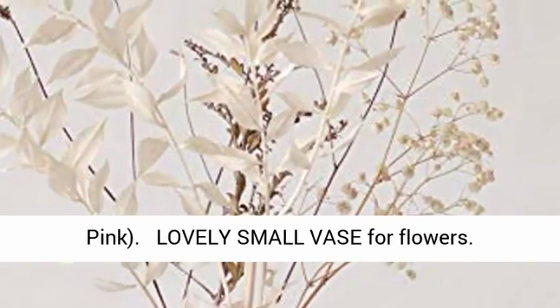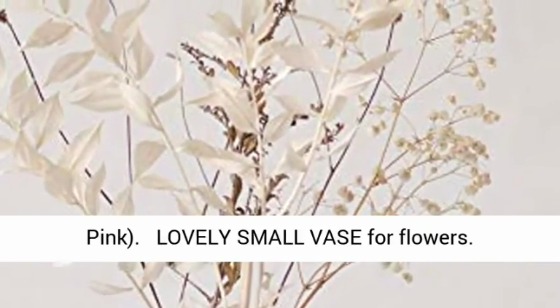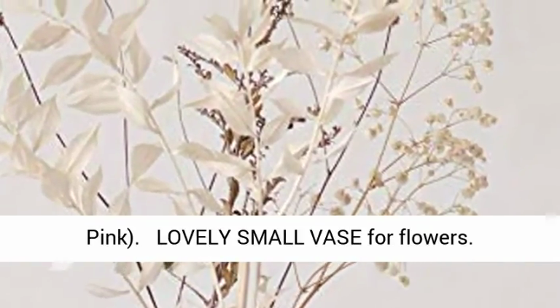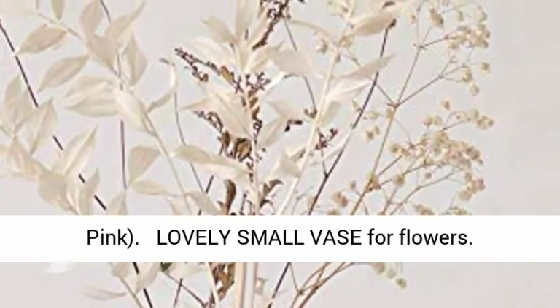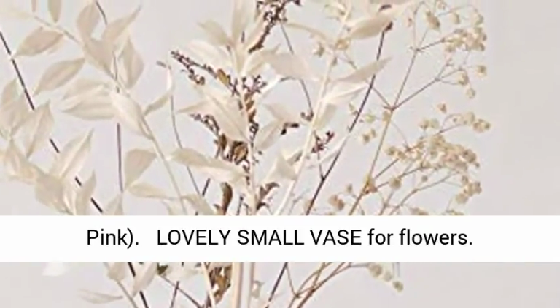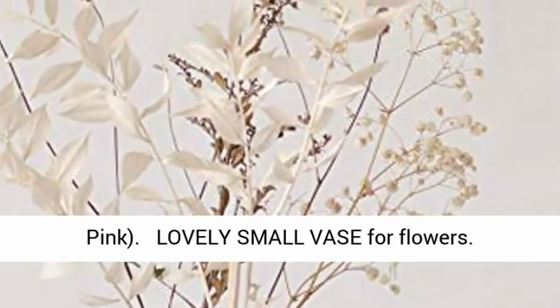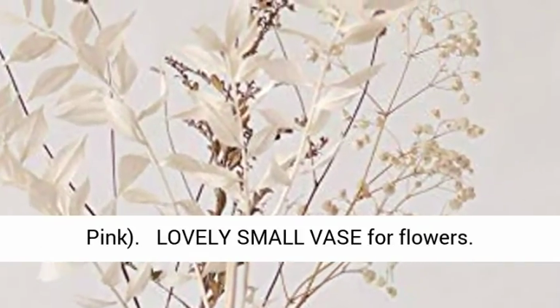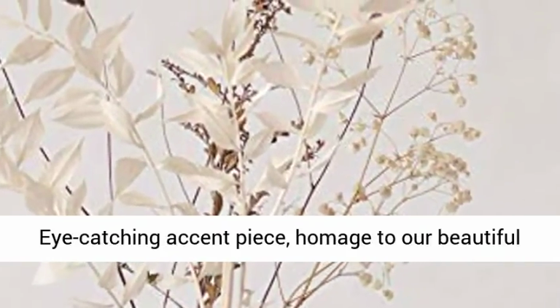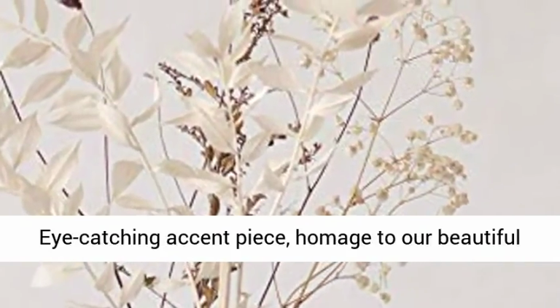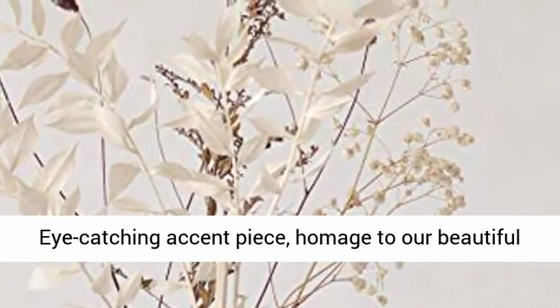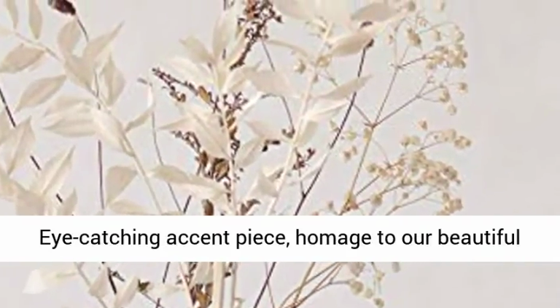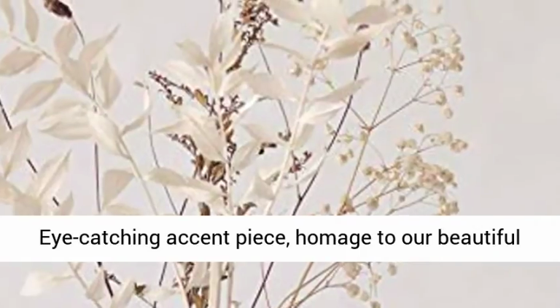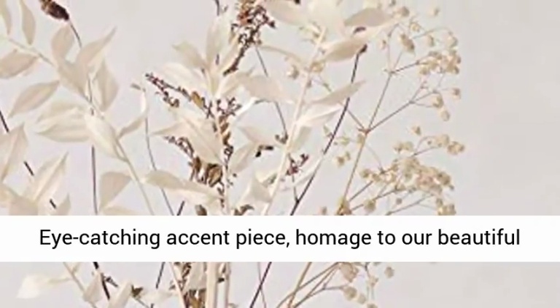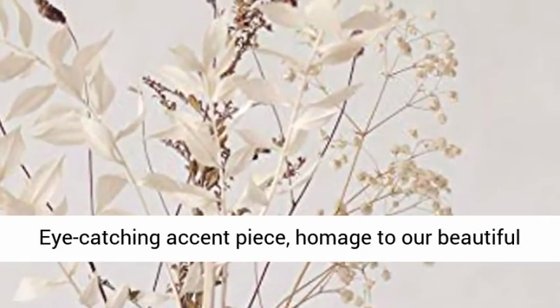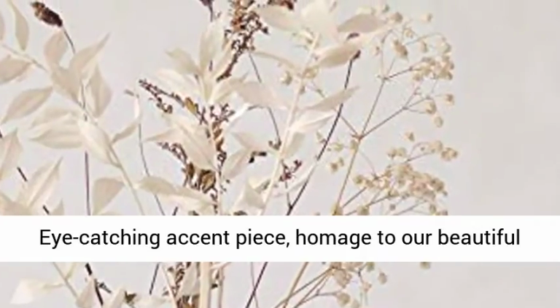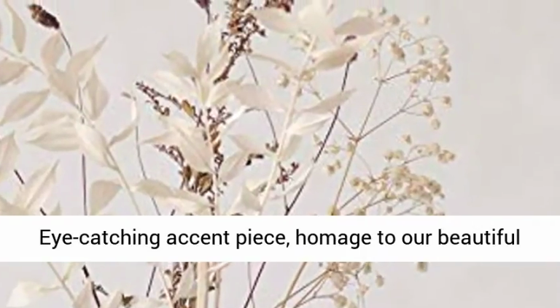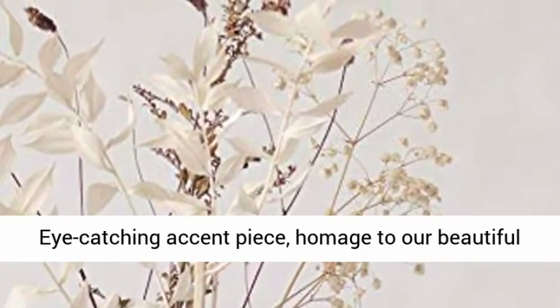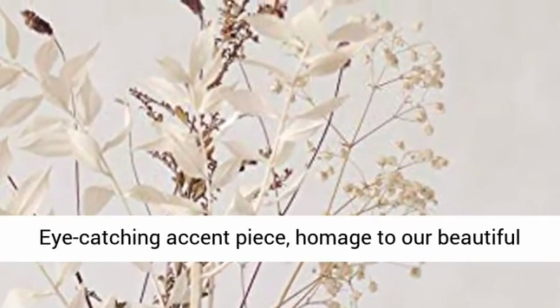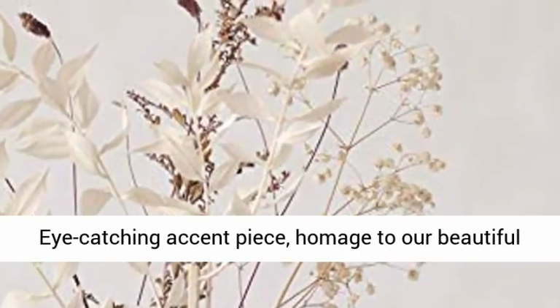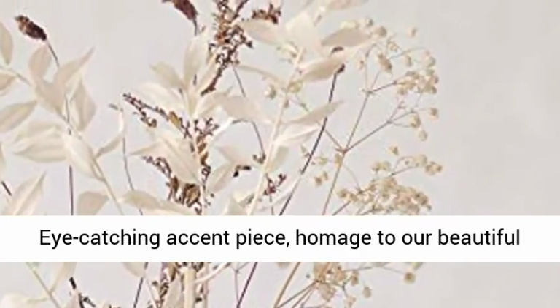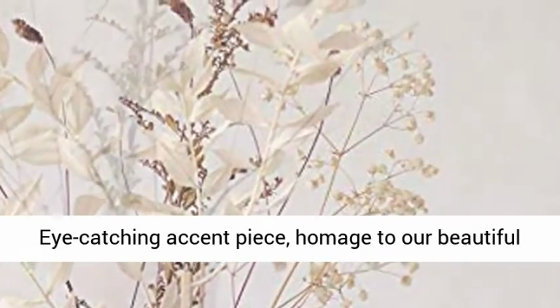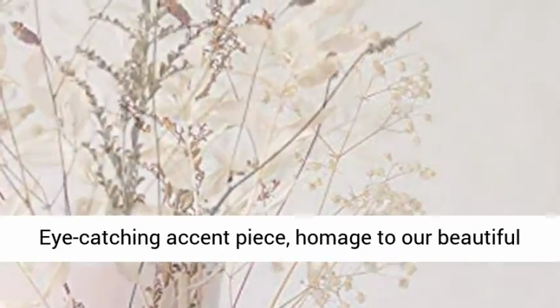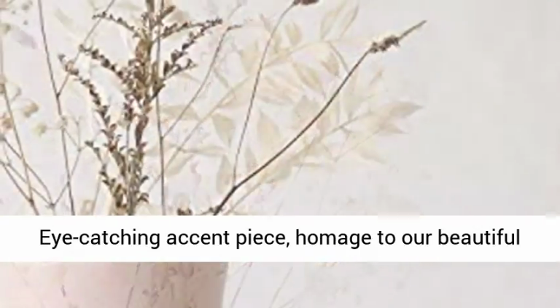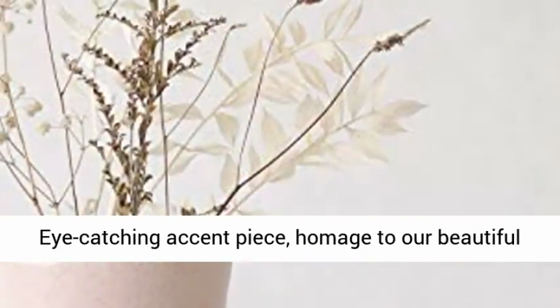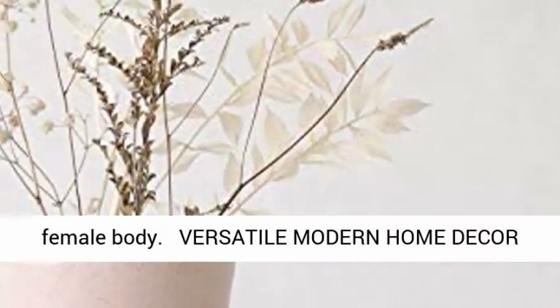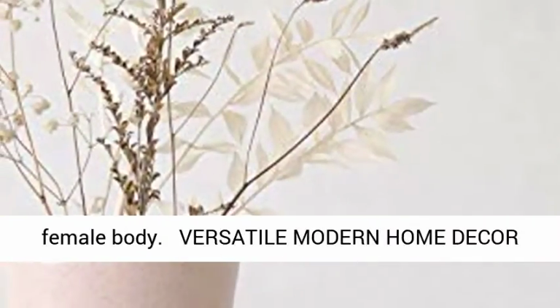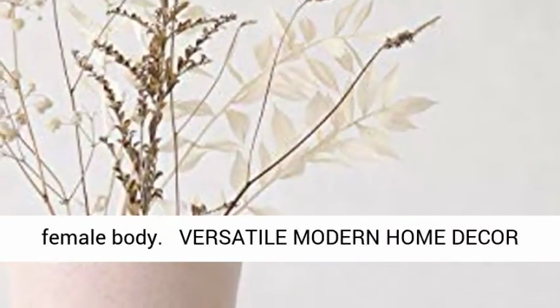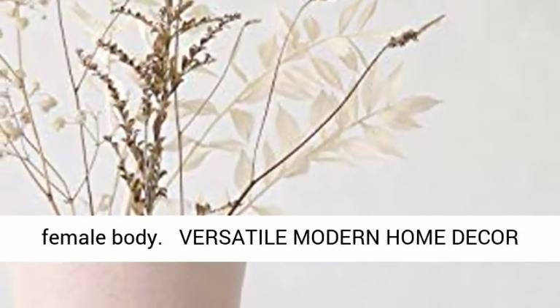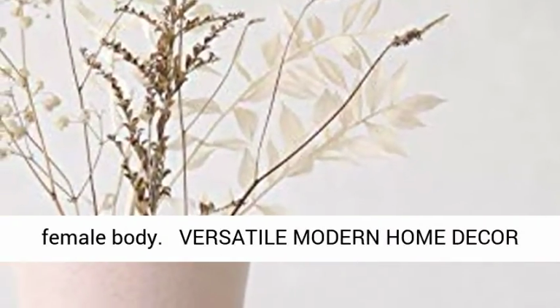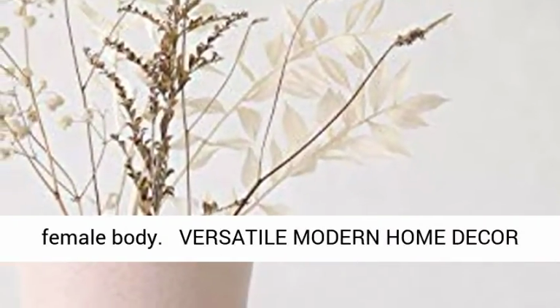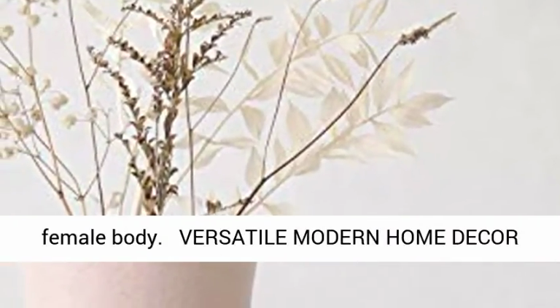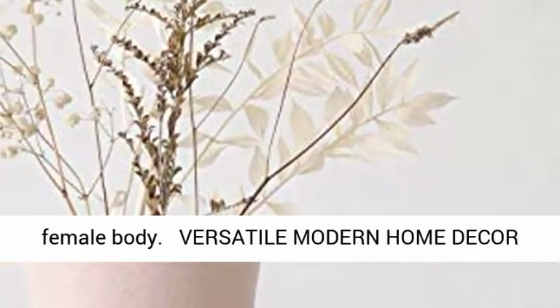Lovely small vase for flowers — an eye-catching accent piece and a homage to our beautiful female body.